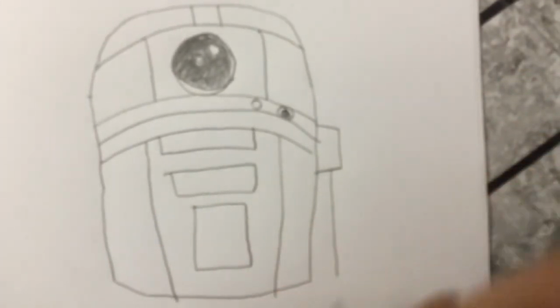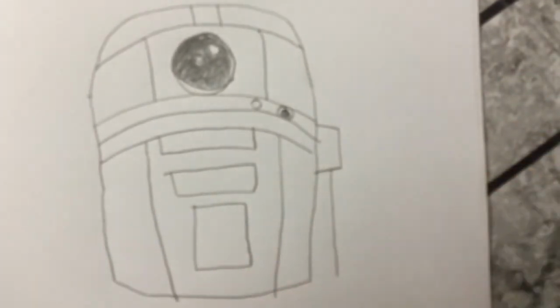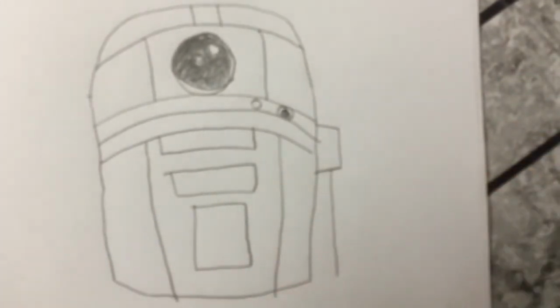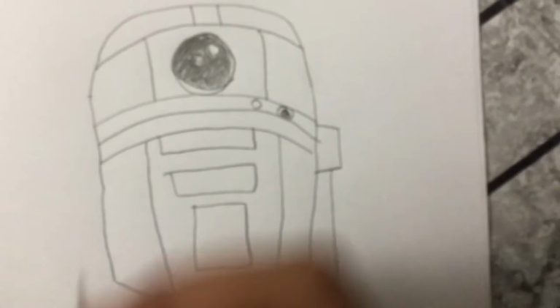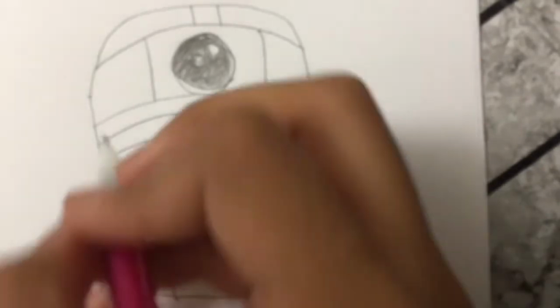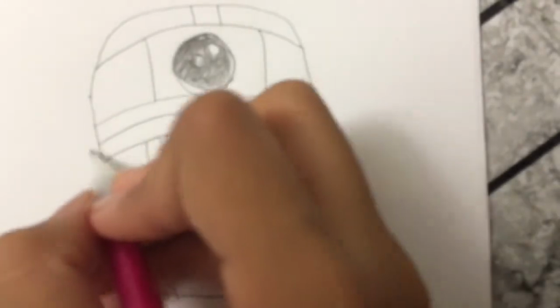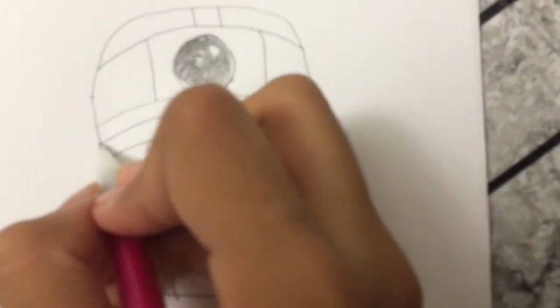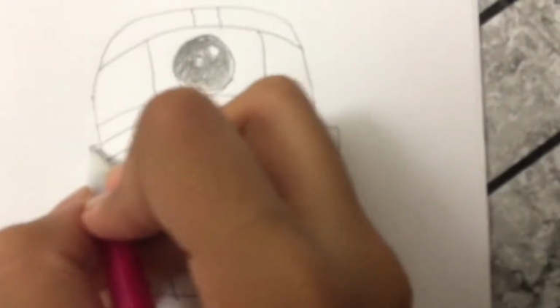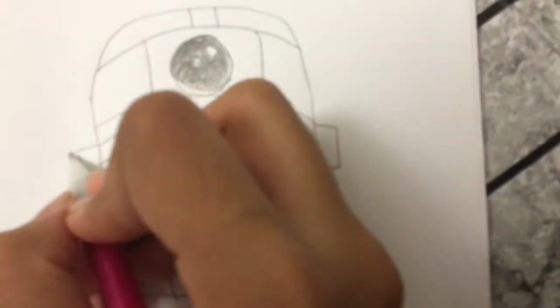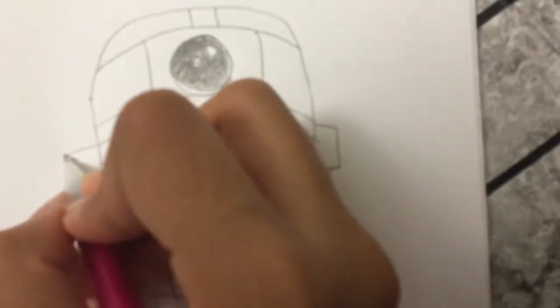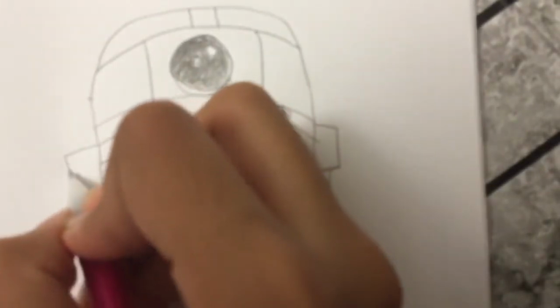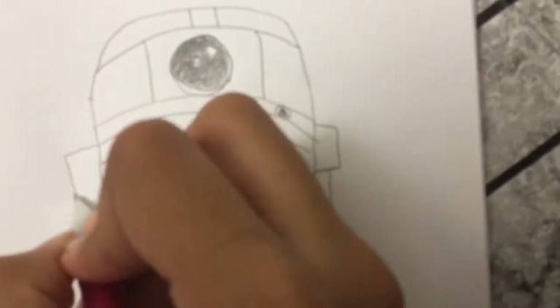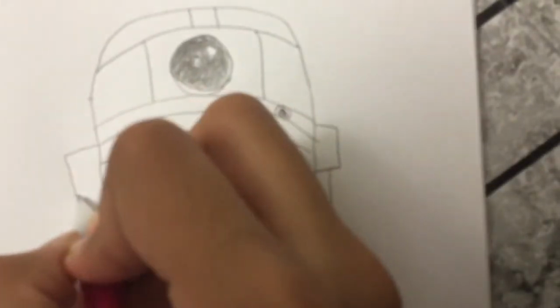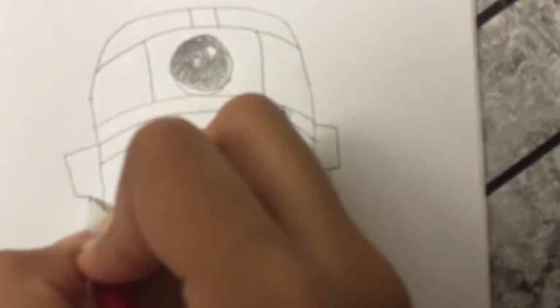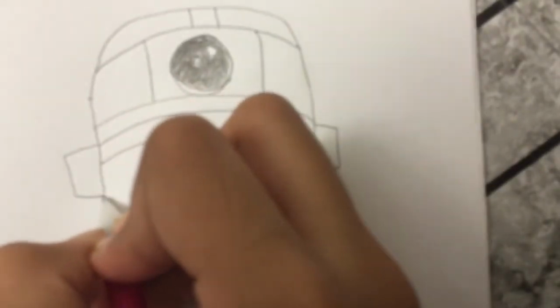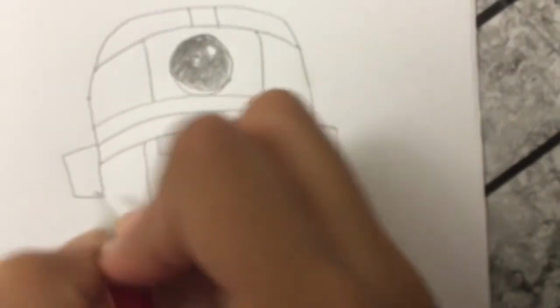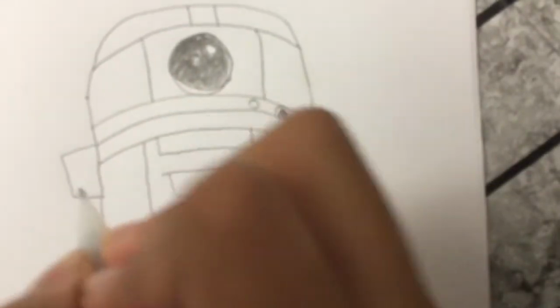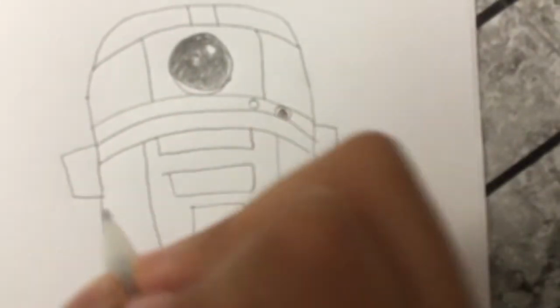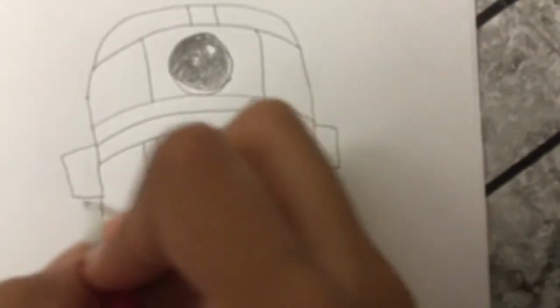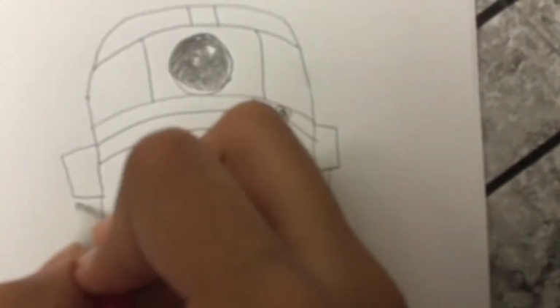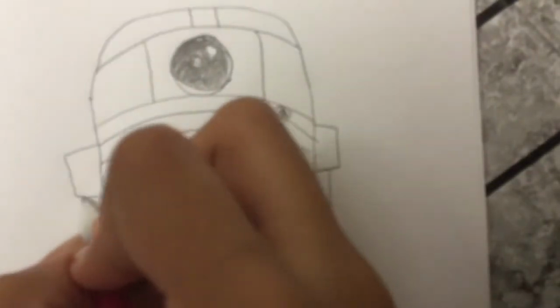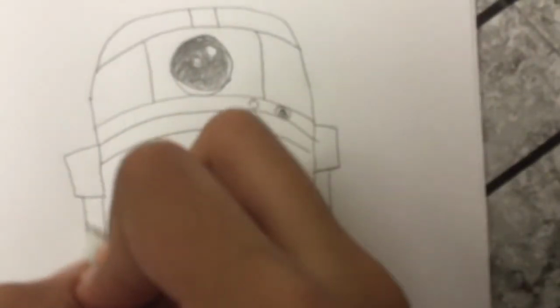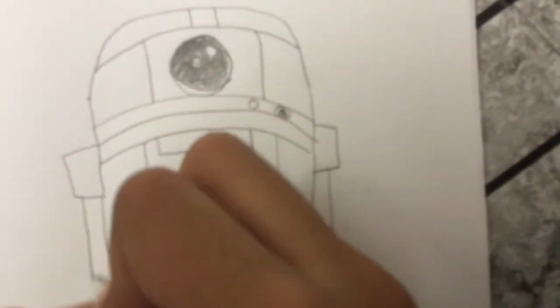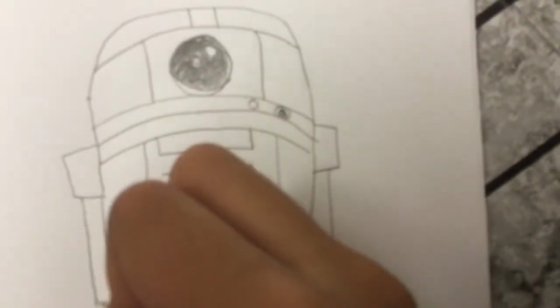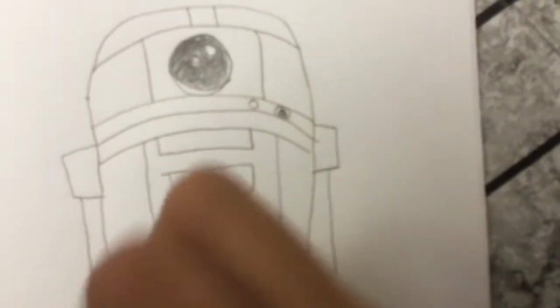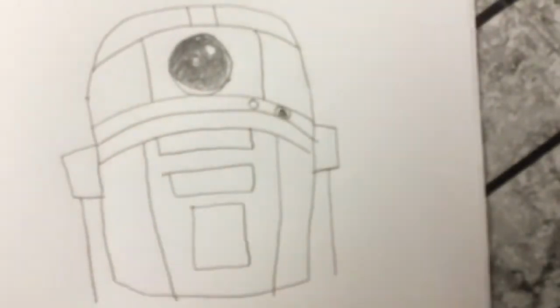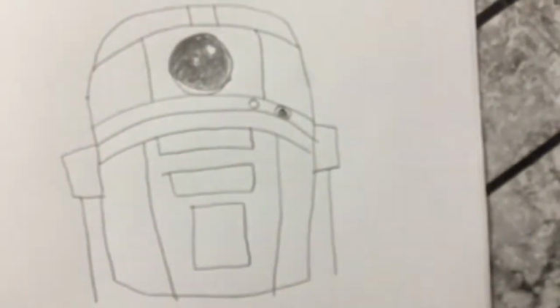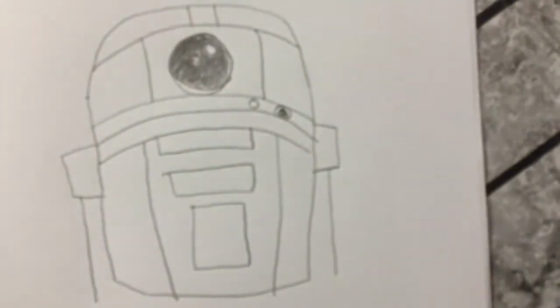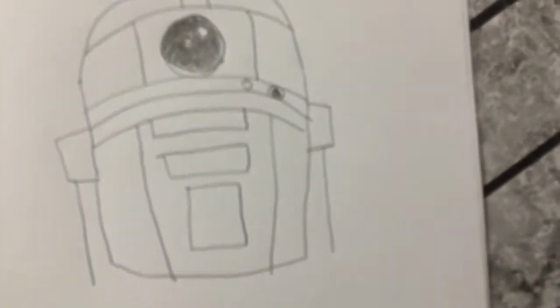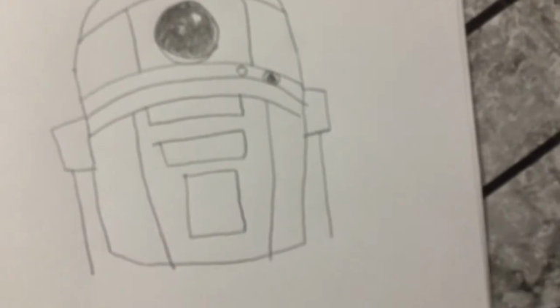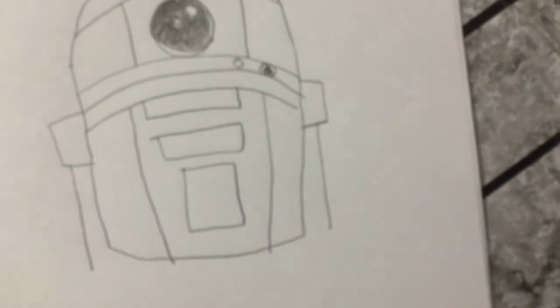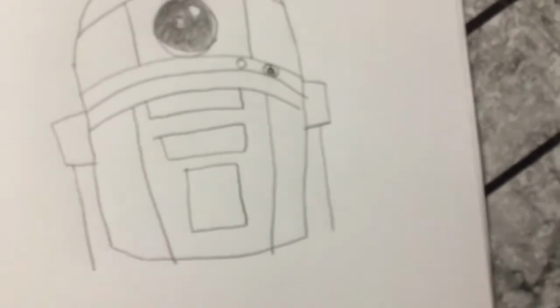And just do the same on the other side, and come back down like this.